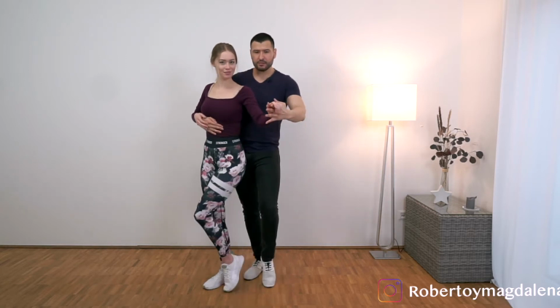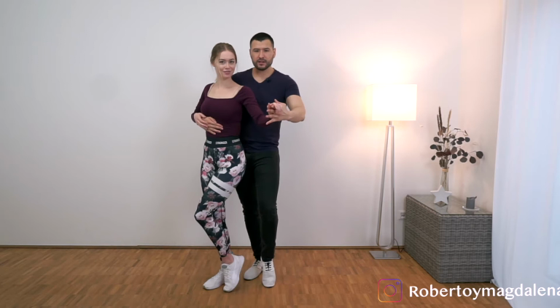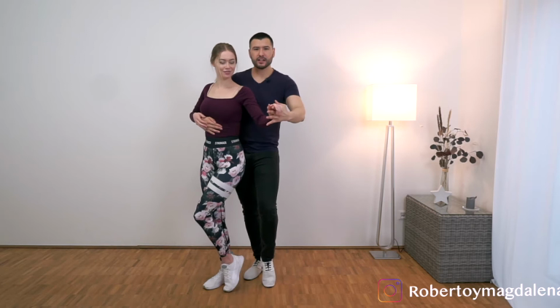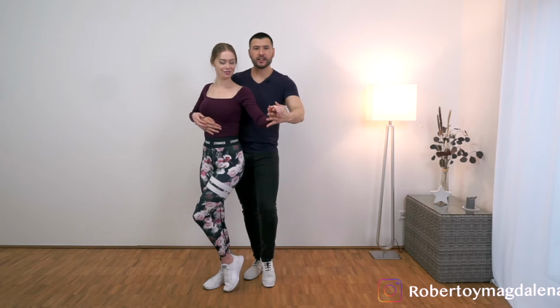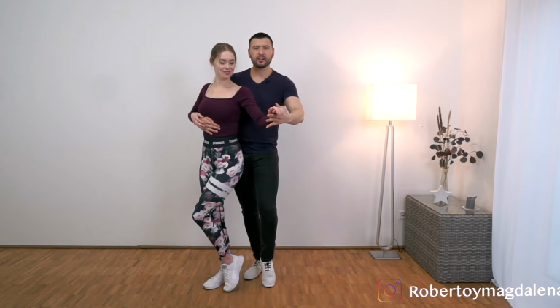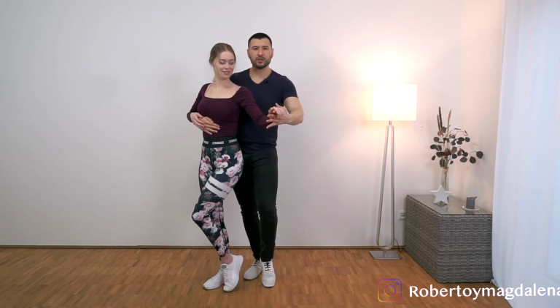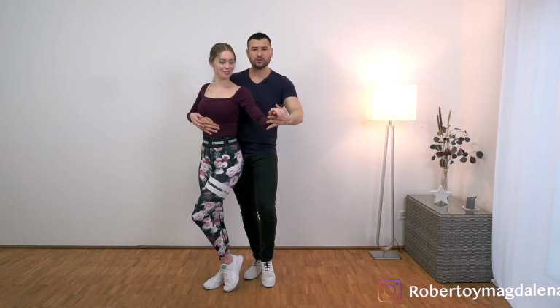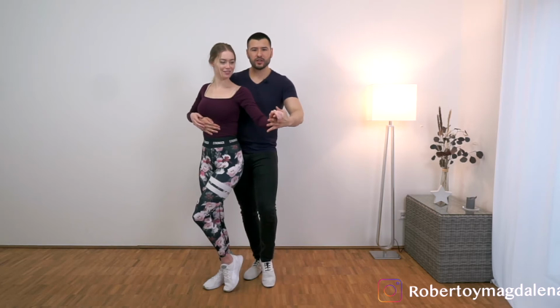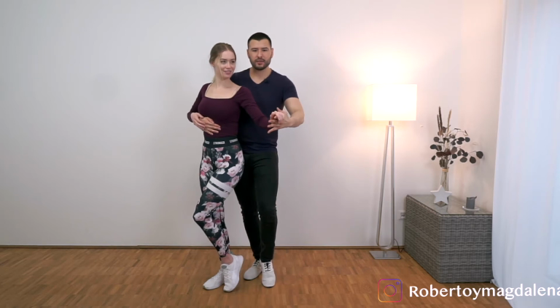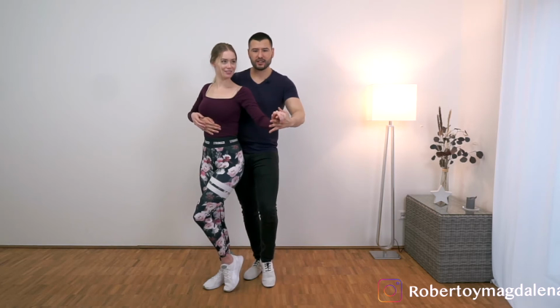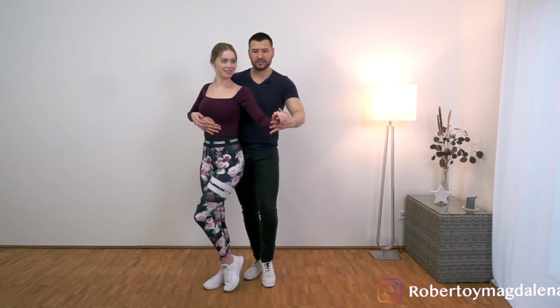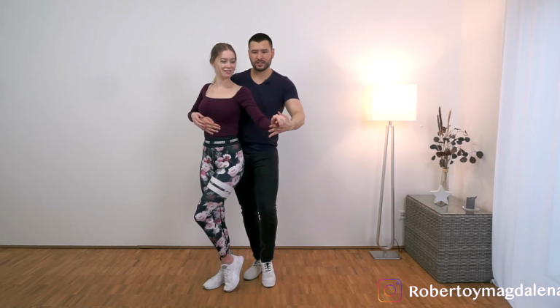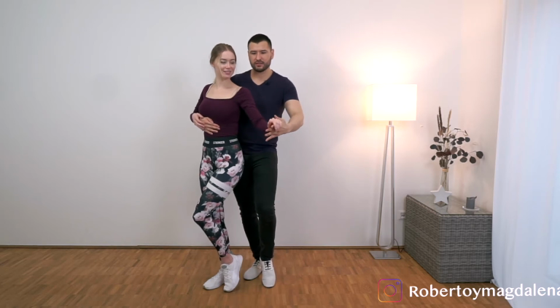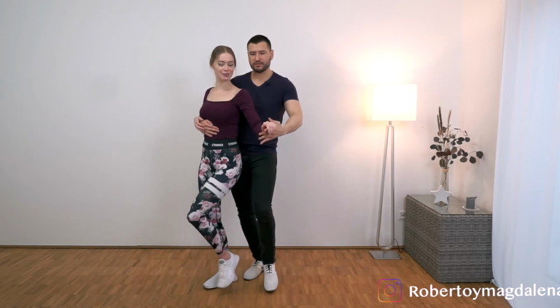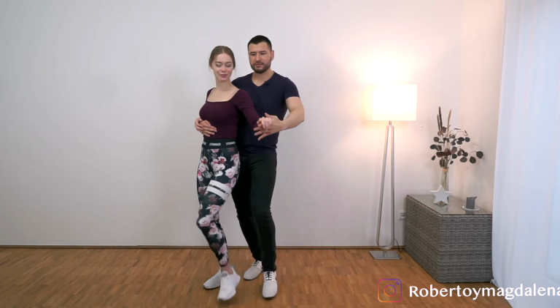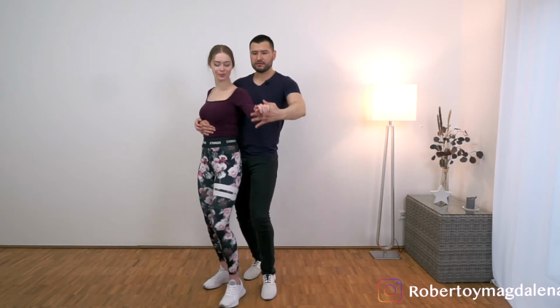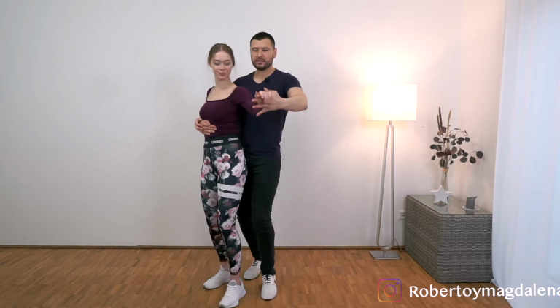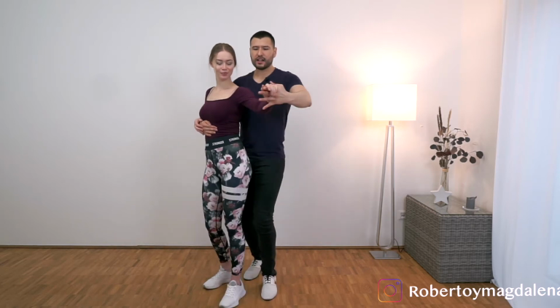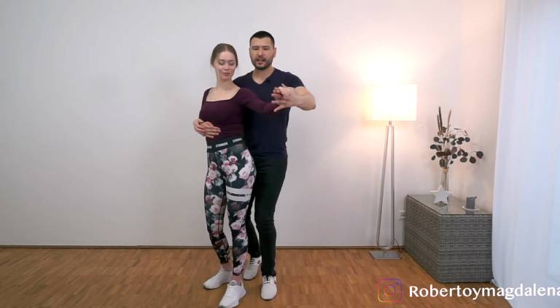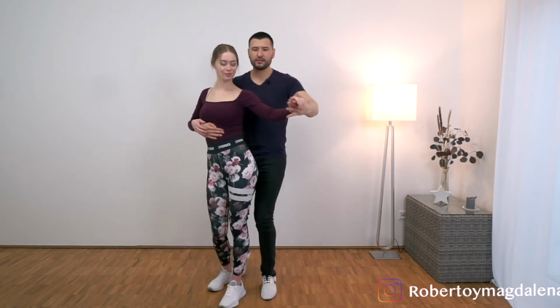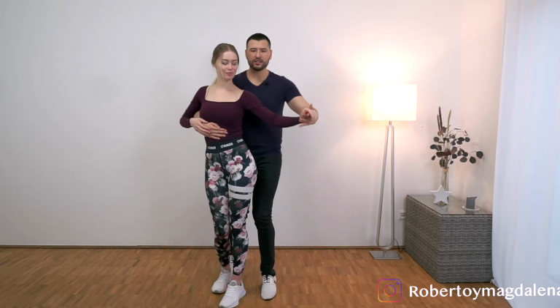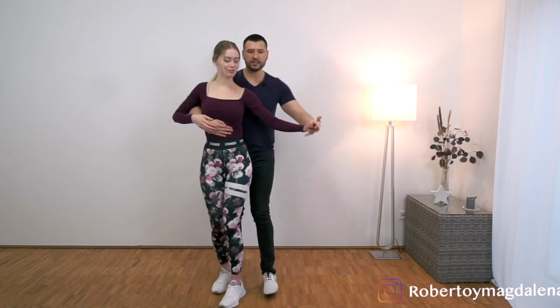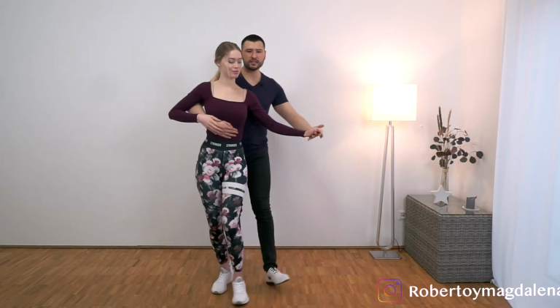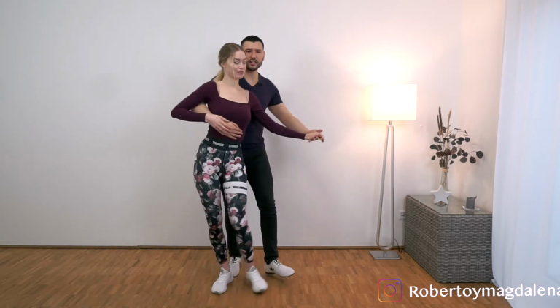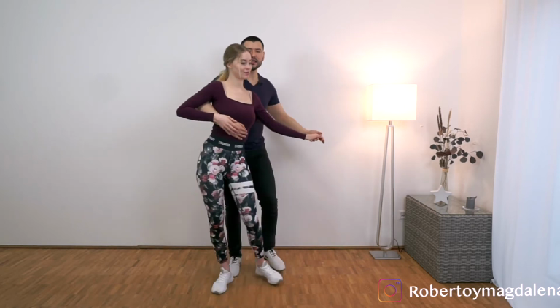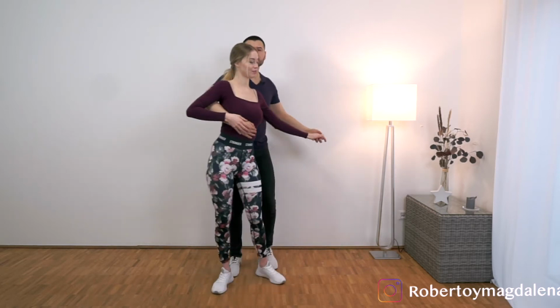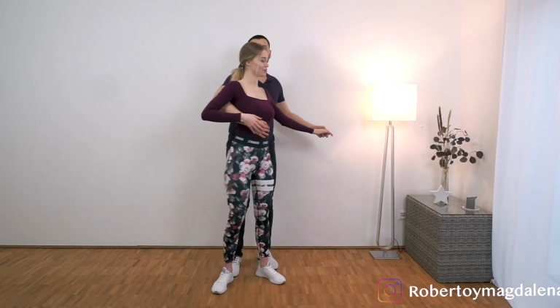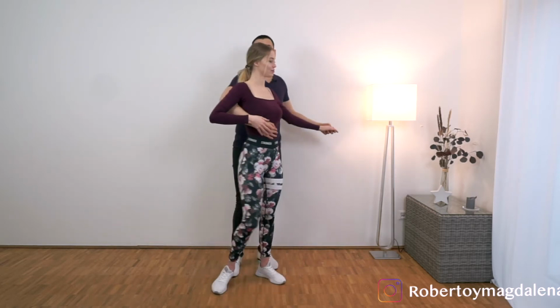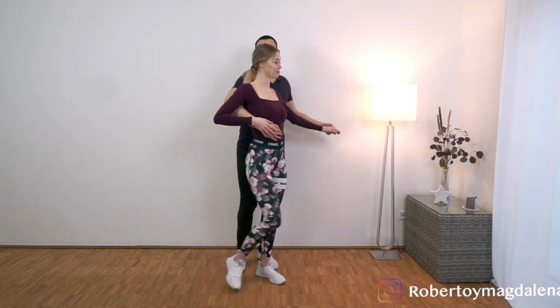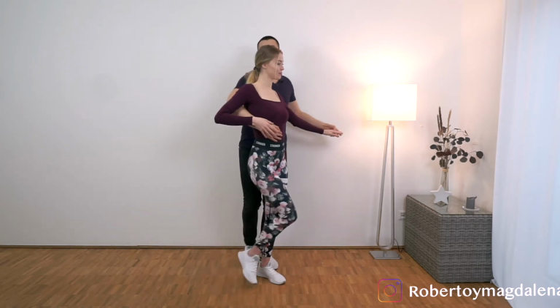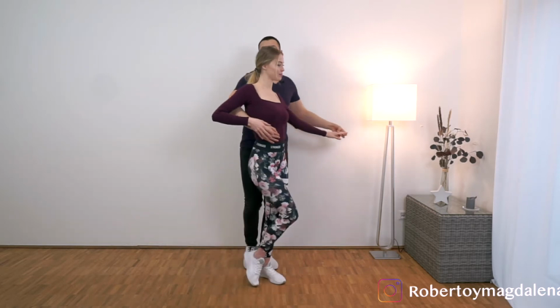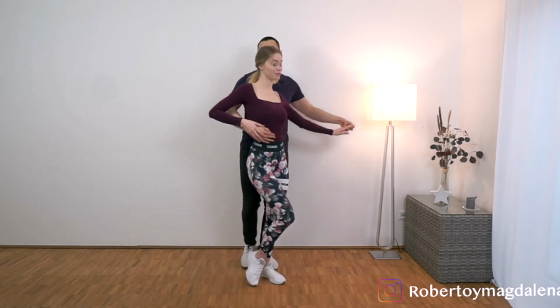And now we have to do the reverse body wave. 1, 2, 3, tap. And we do the basic: 5, 6, 7, 8.